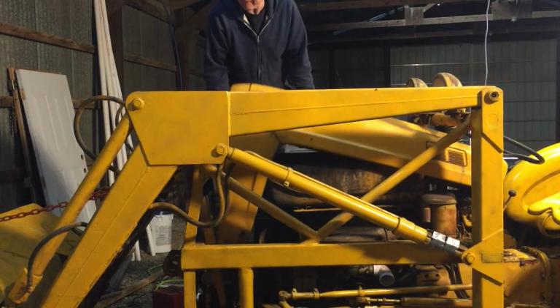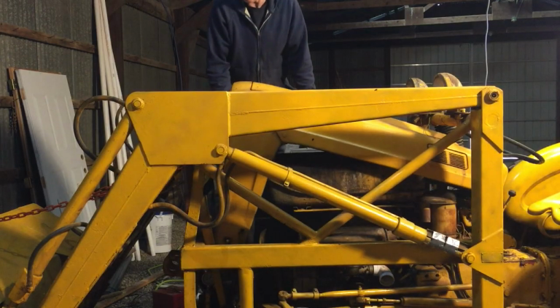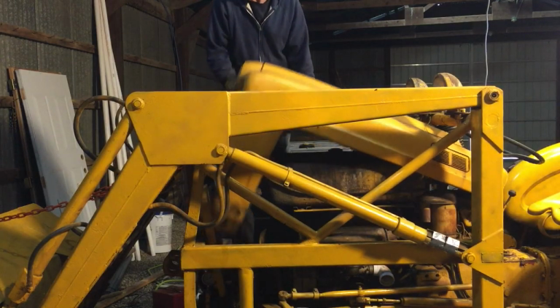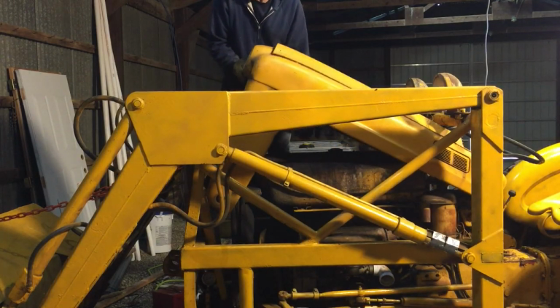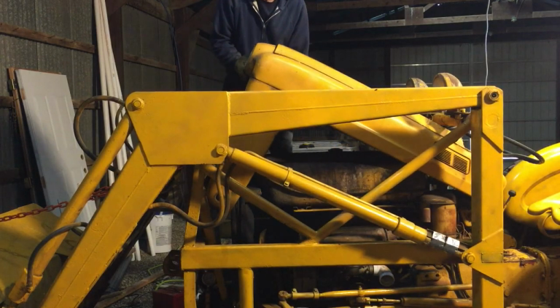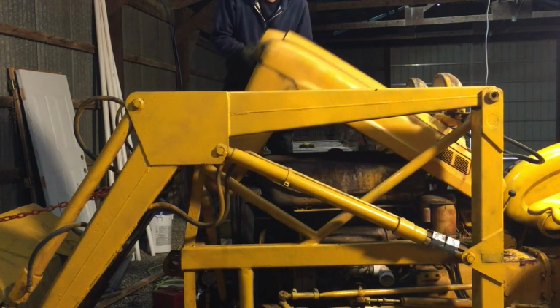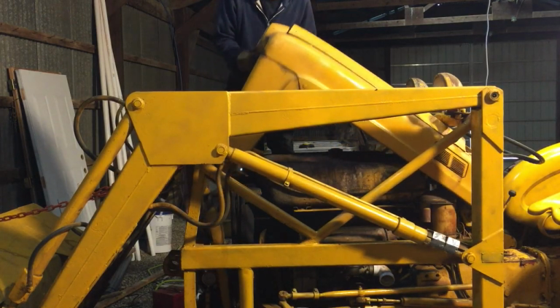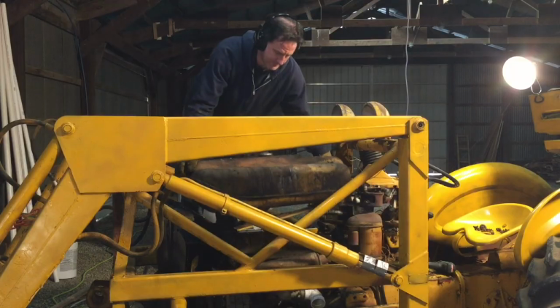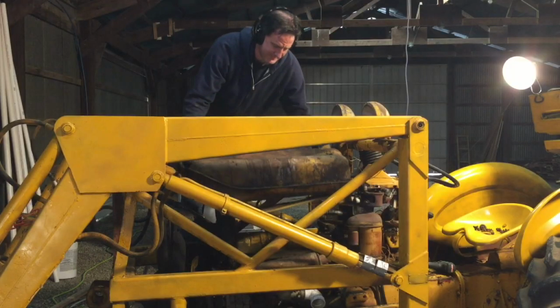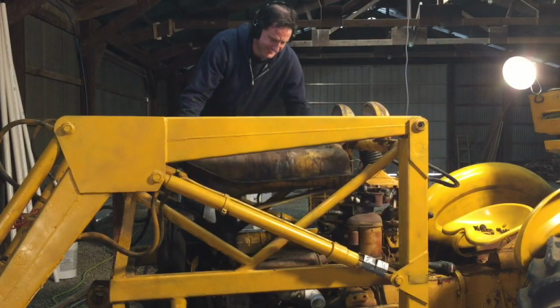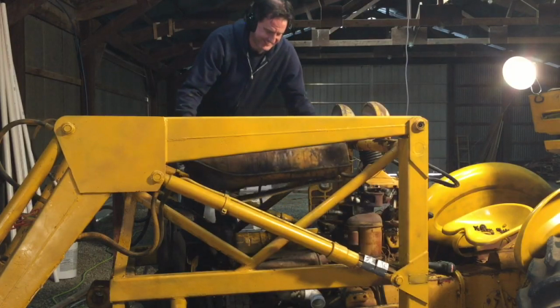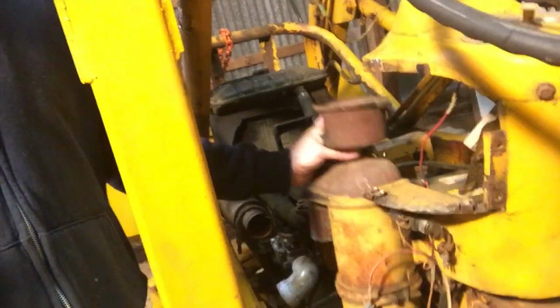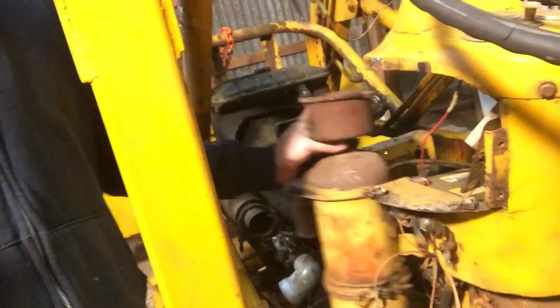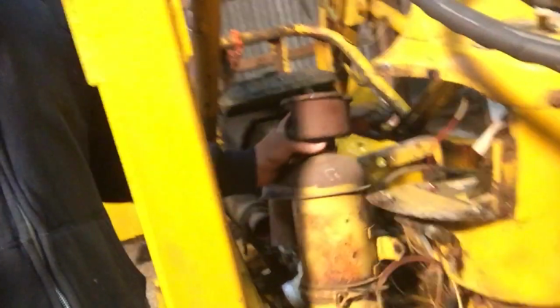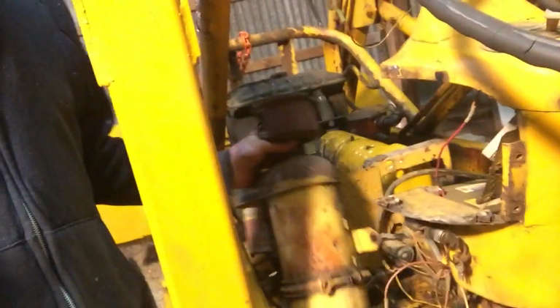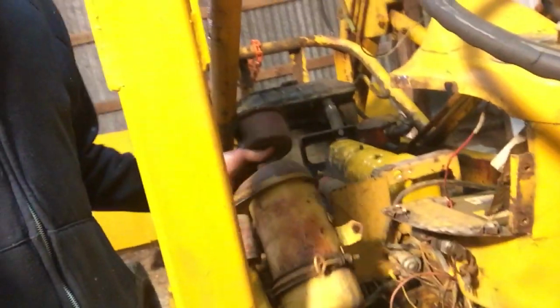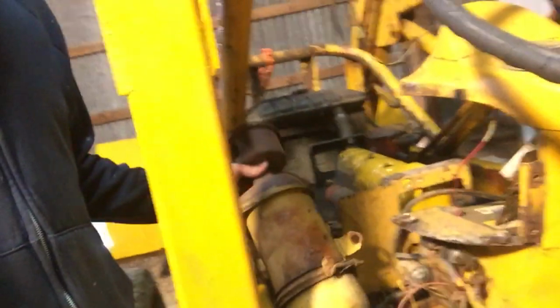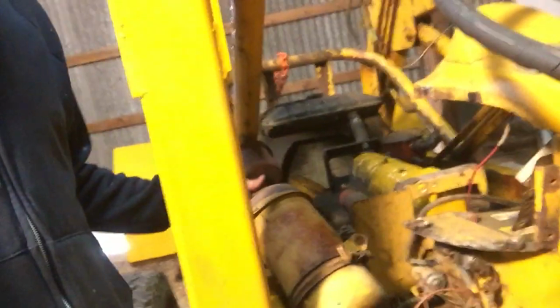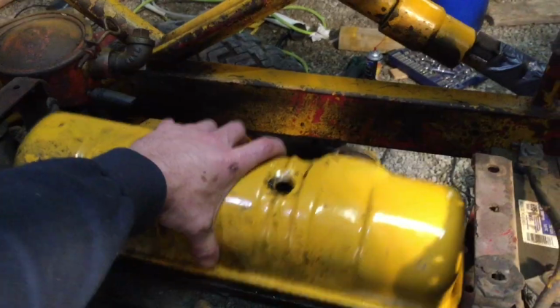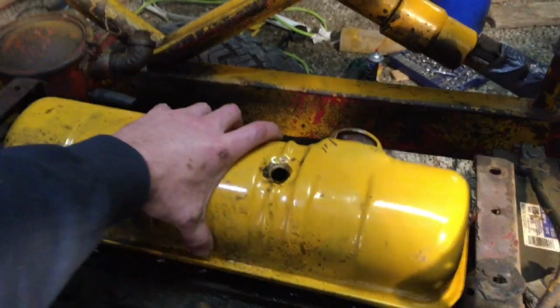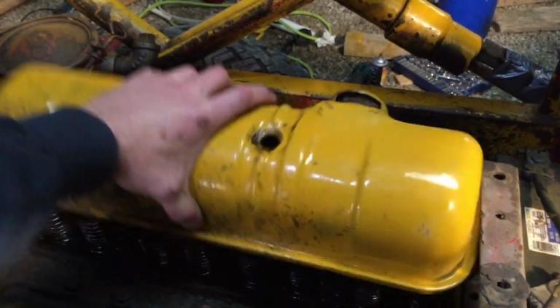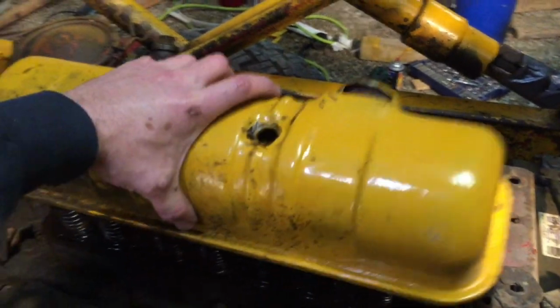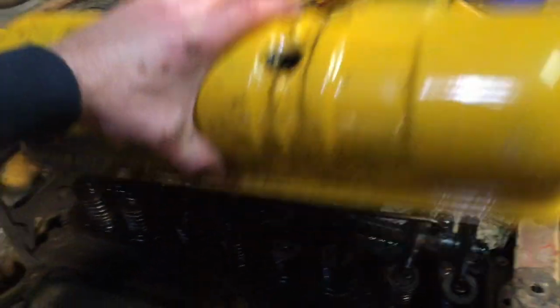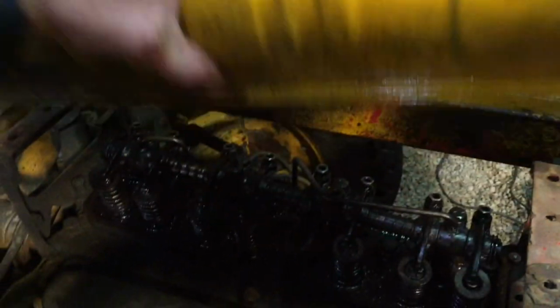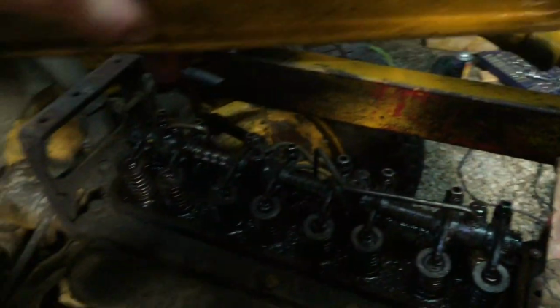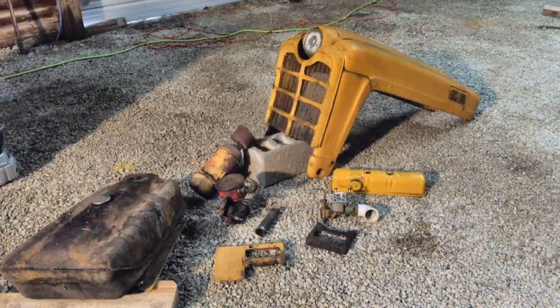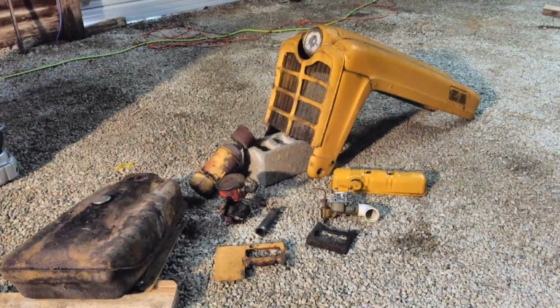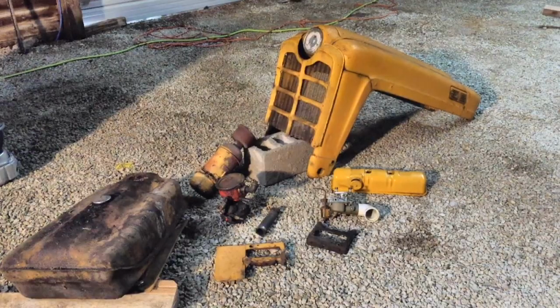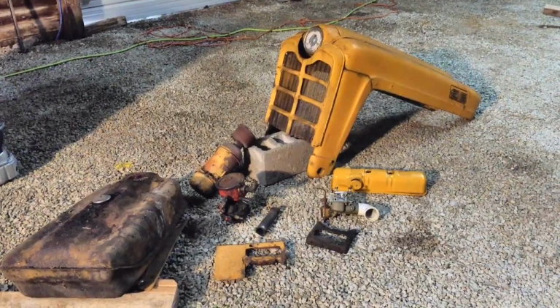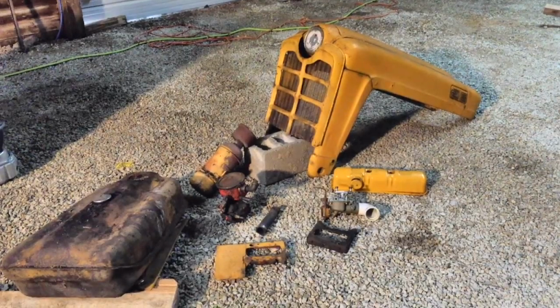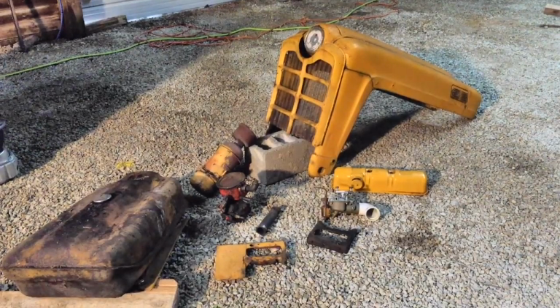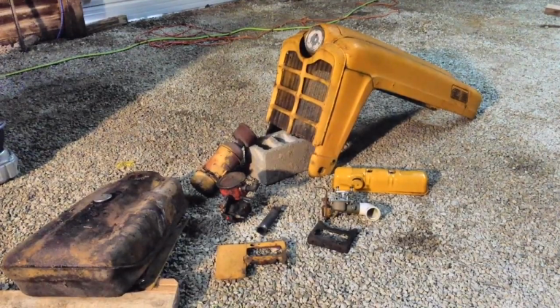Off comes the hood, gas tank, air filter, and head cover. Here are all the parts we took off.